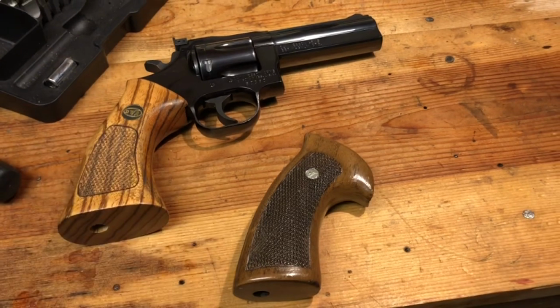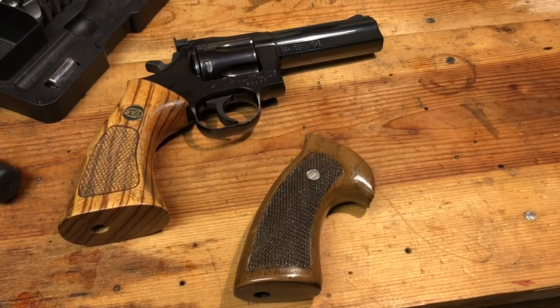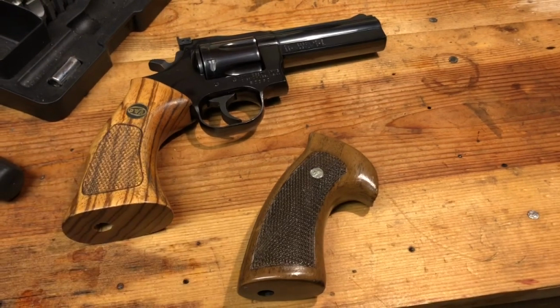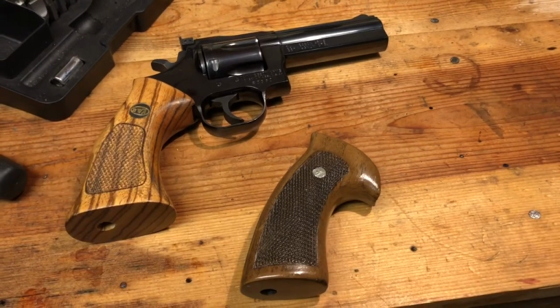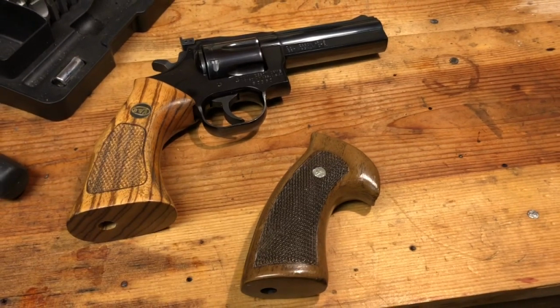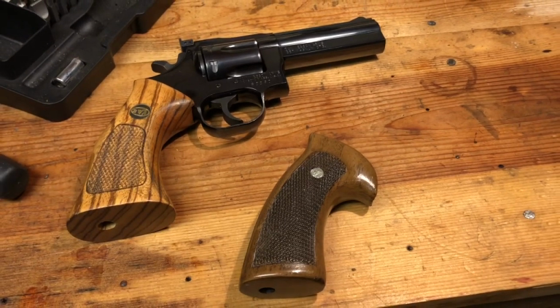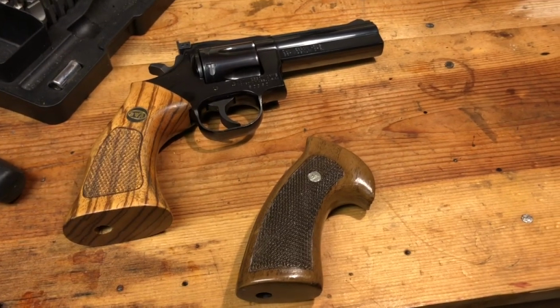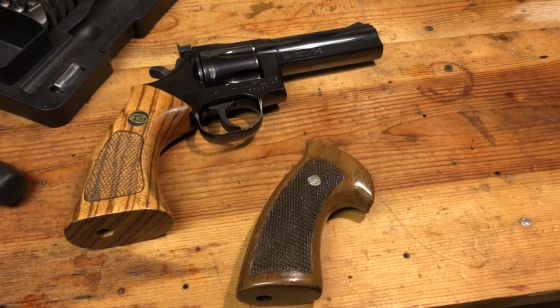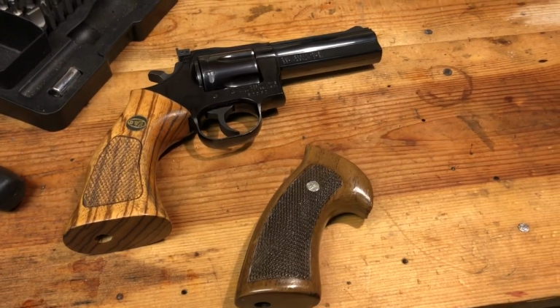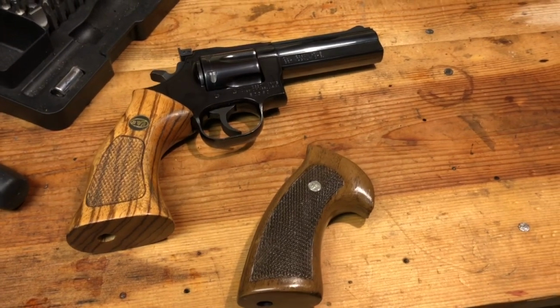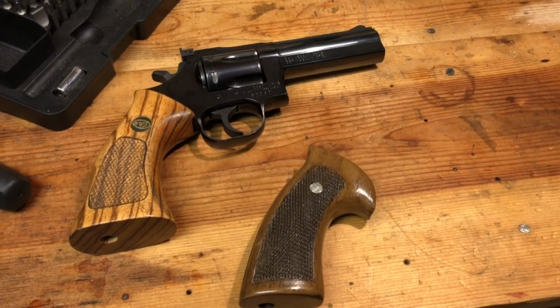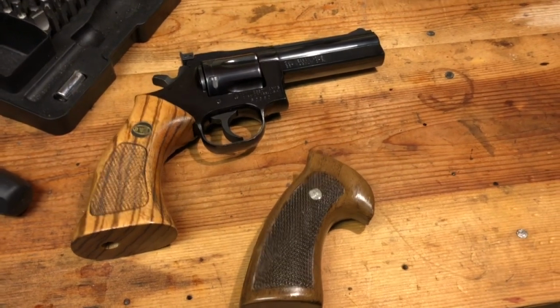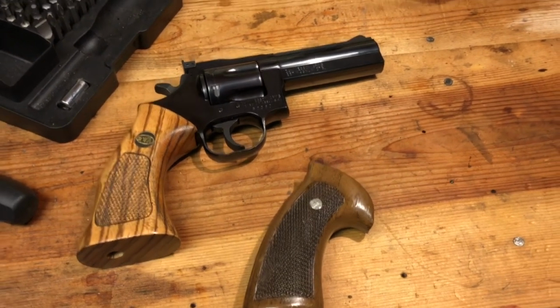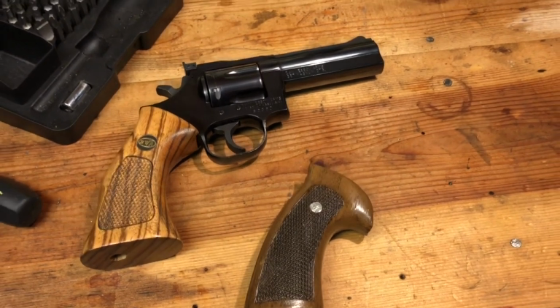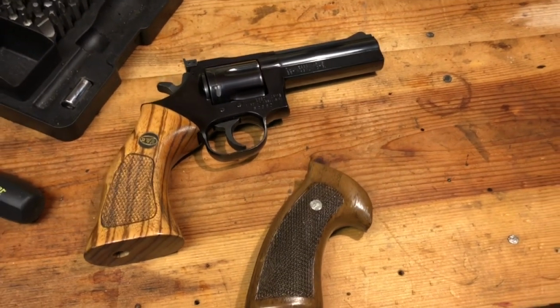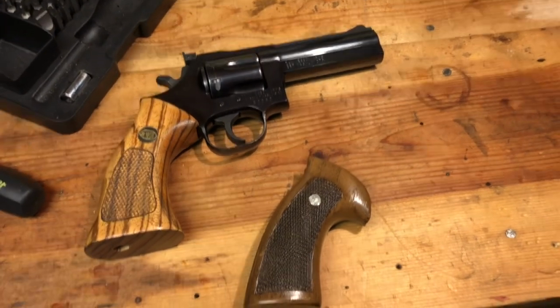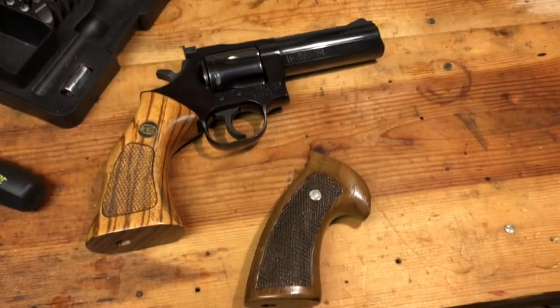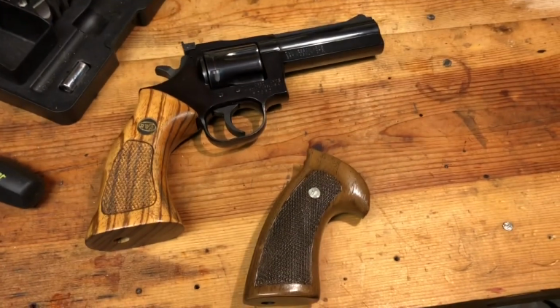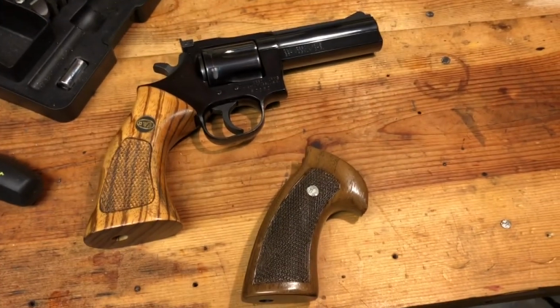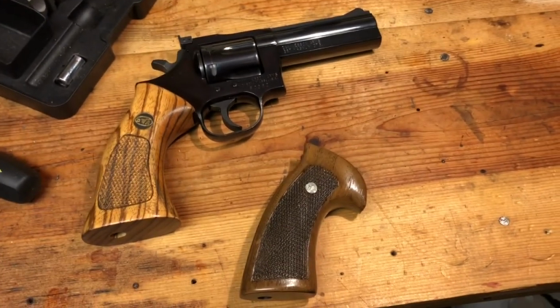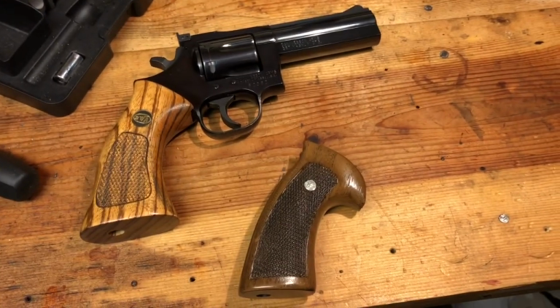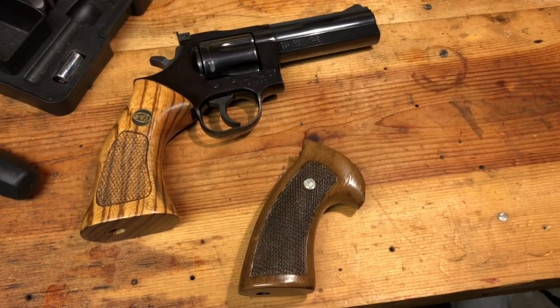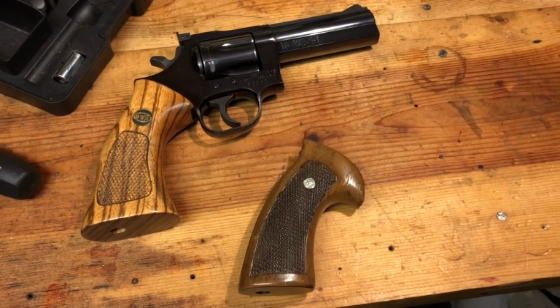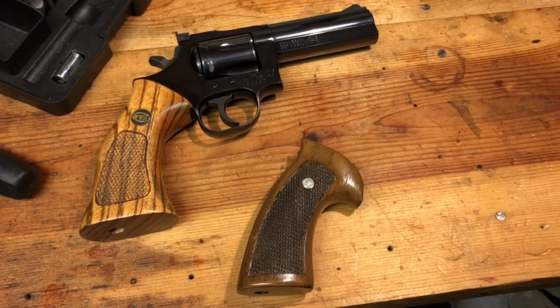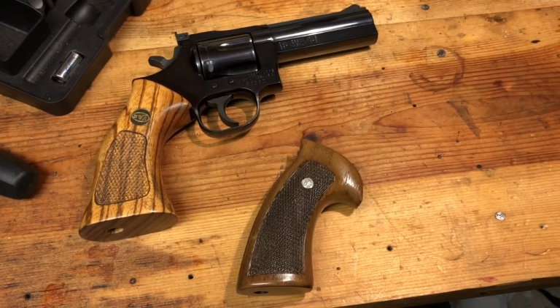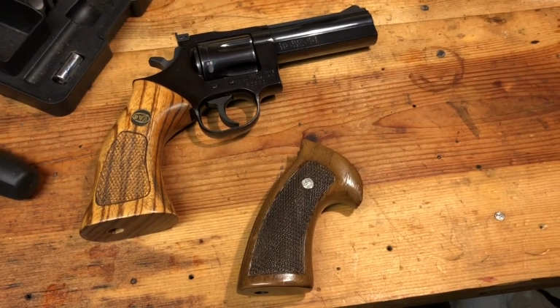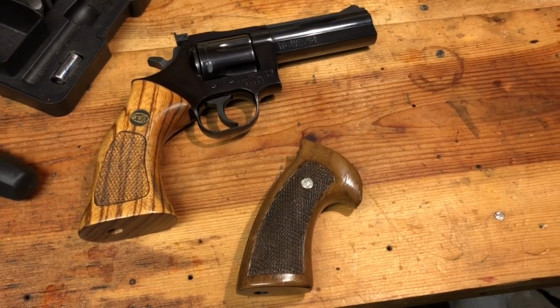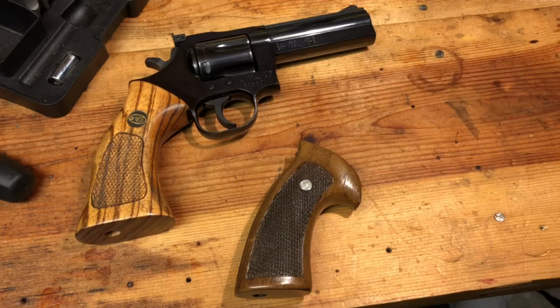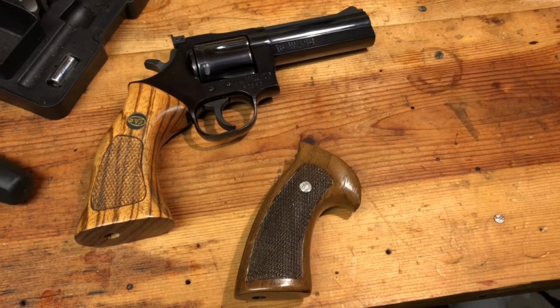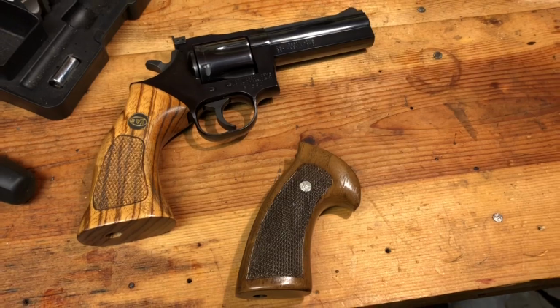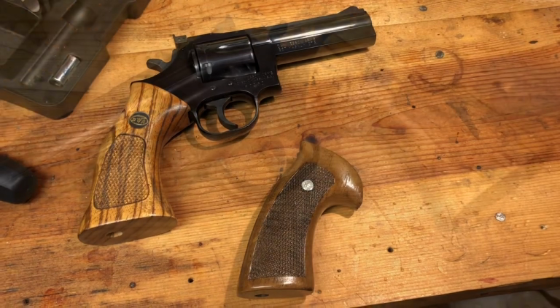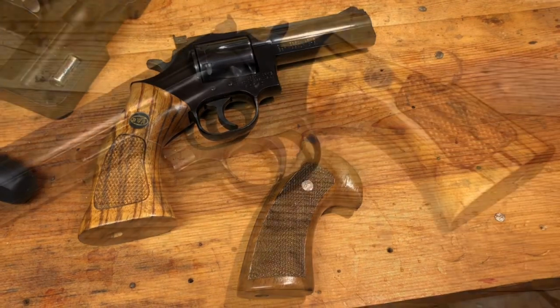Anyway, this is DrDrake63. I hope you enjoyed this today. Have a good one — see you down the road.